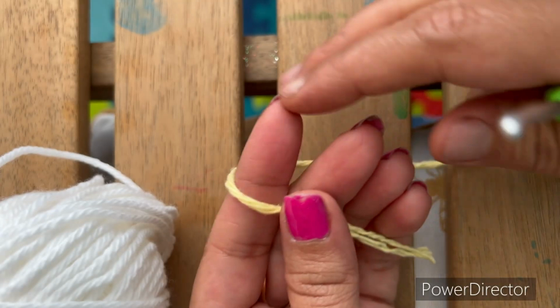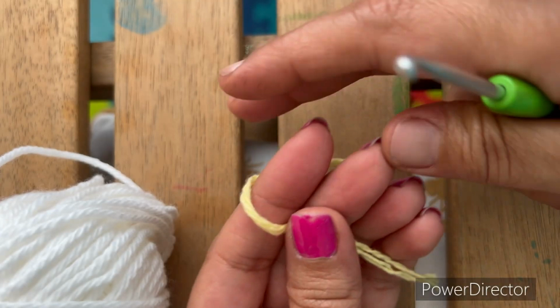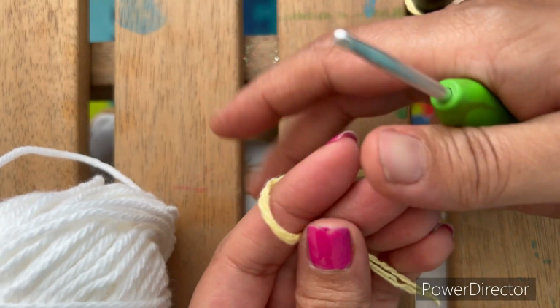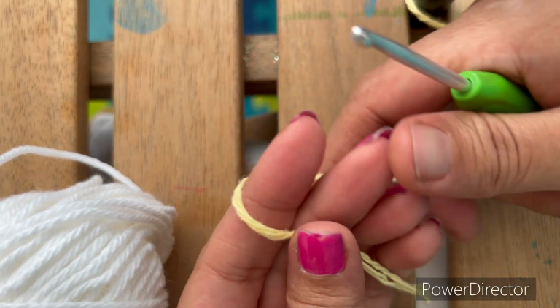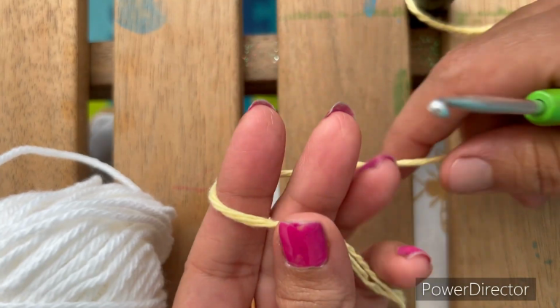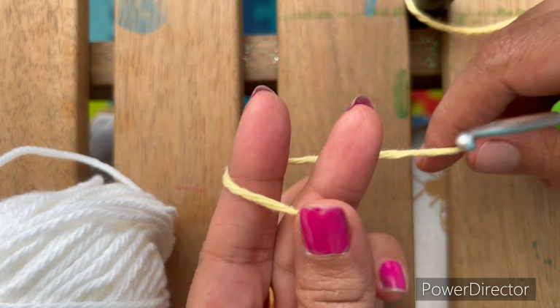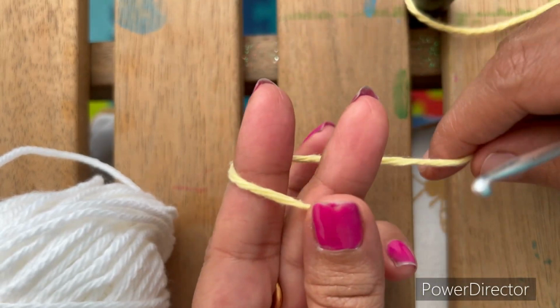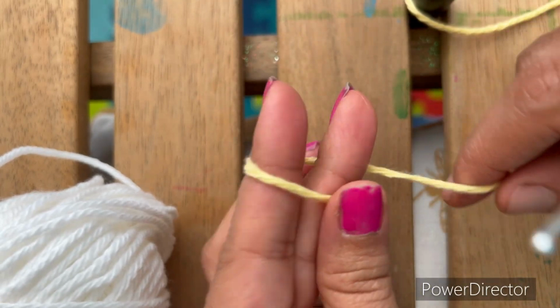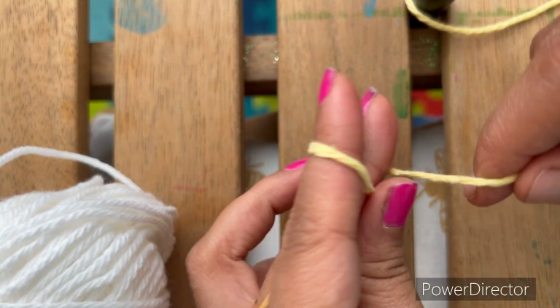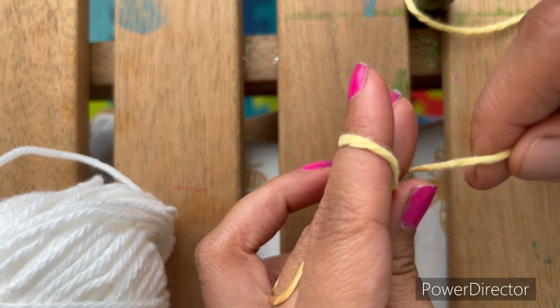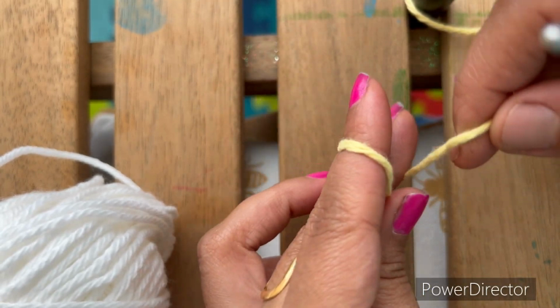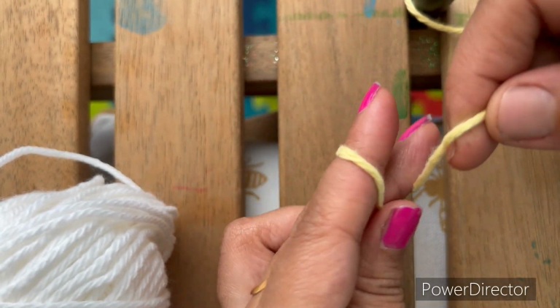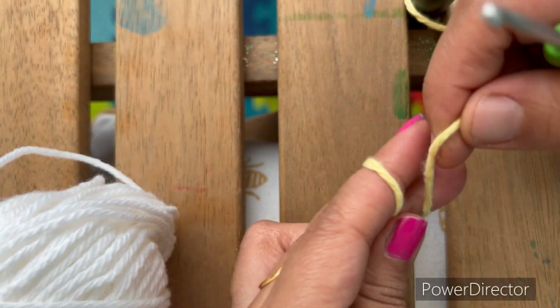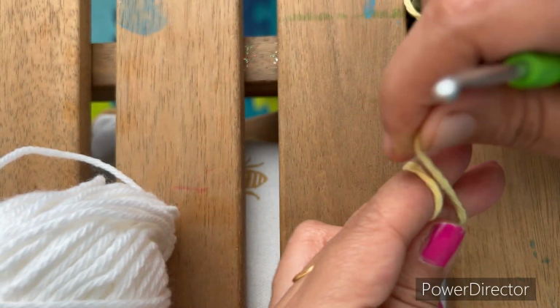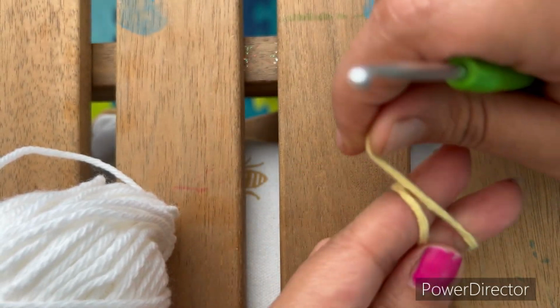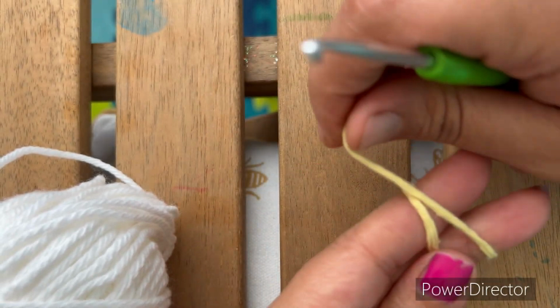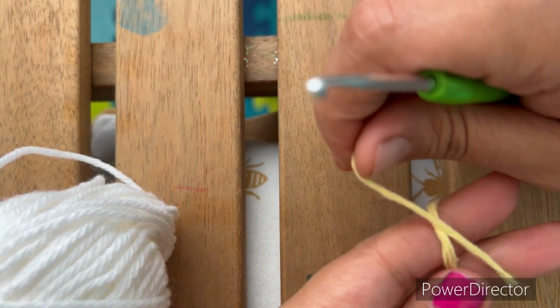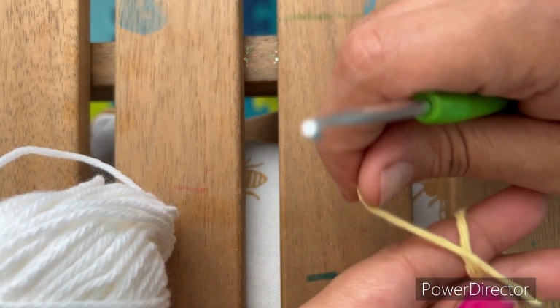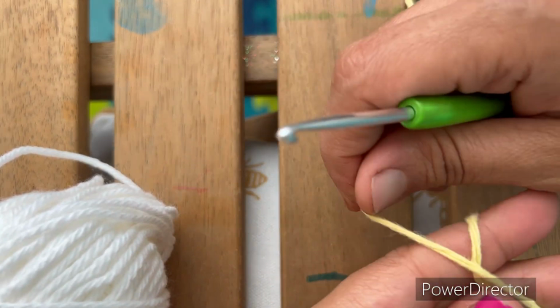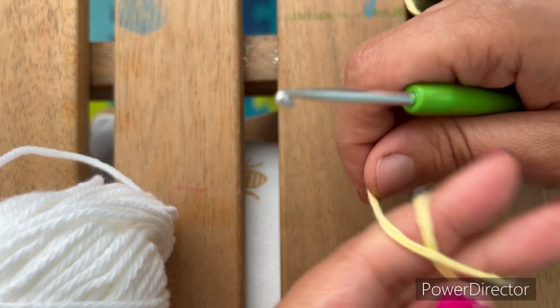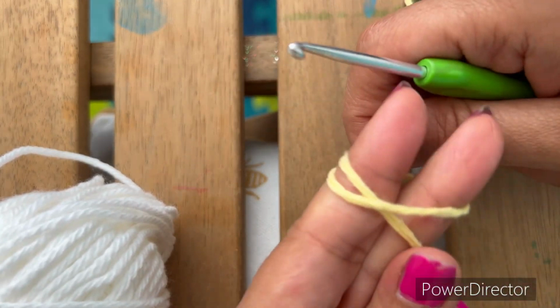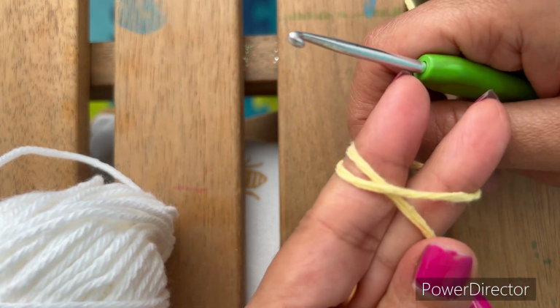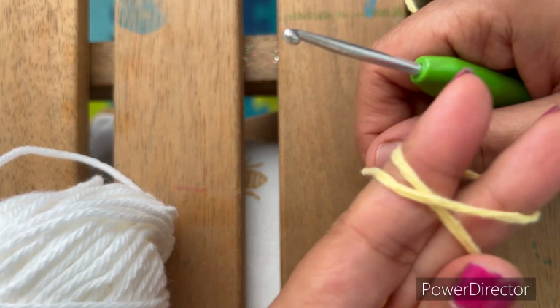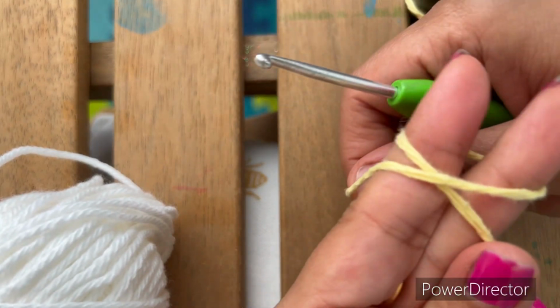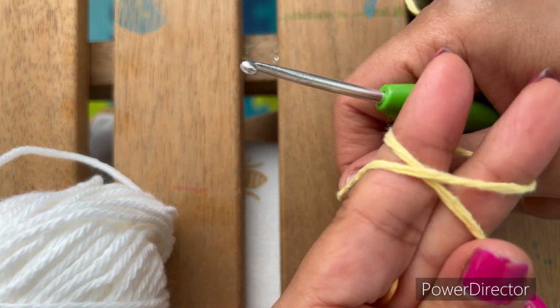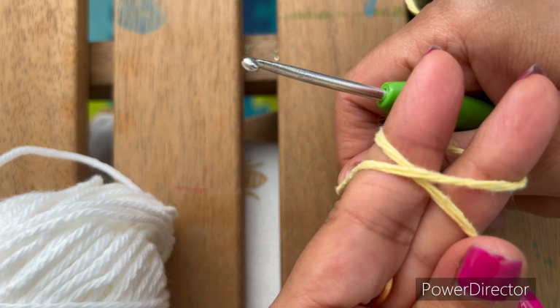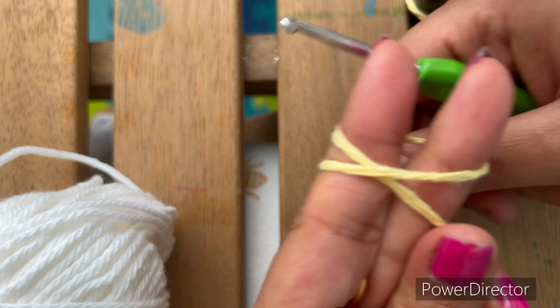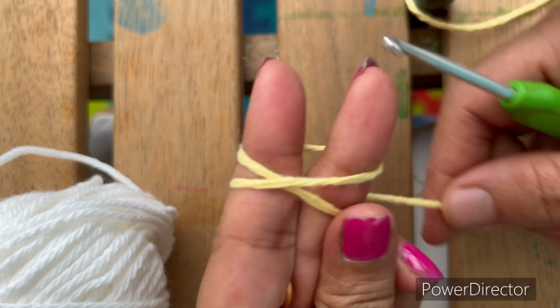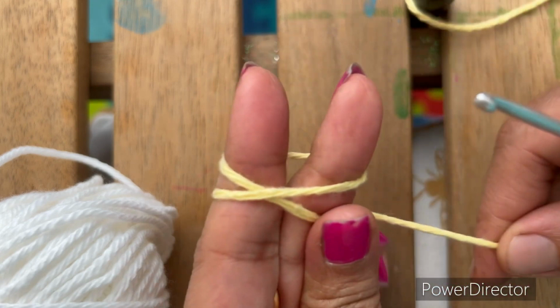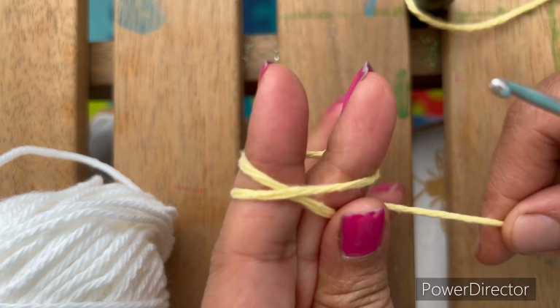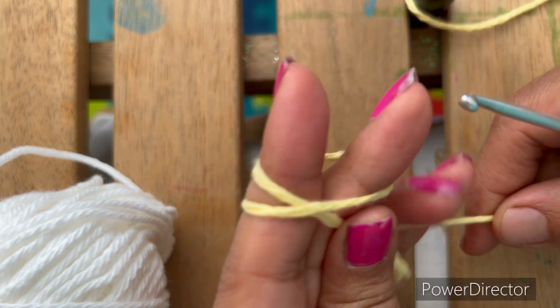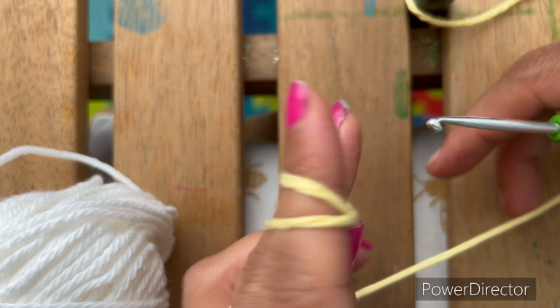Hello everyone, I'm going to make a daisy flower. For that, first I'm going to make a magic circle.